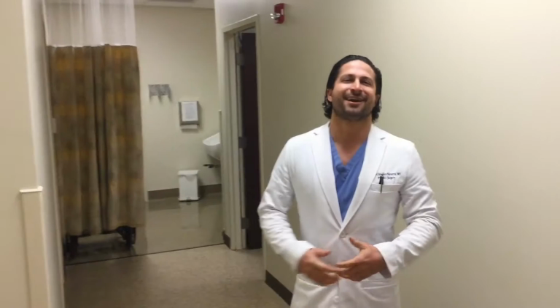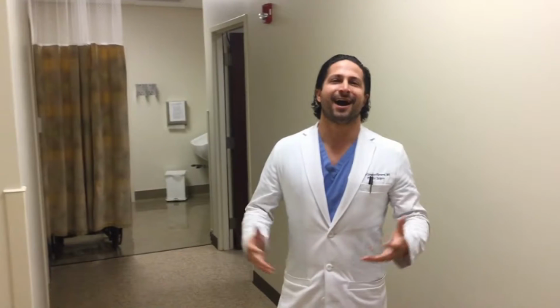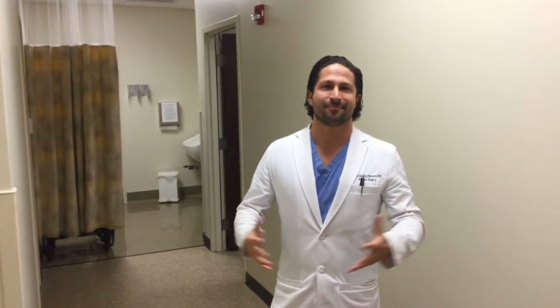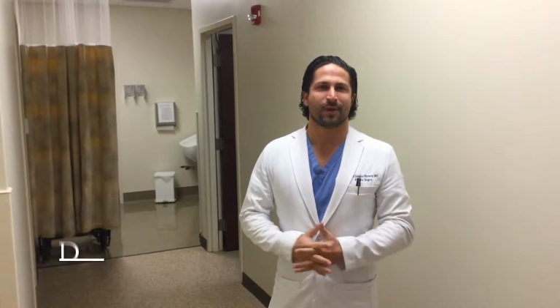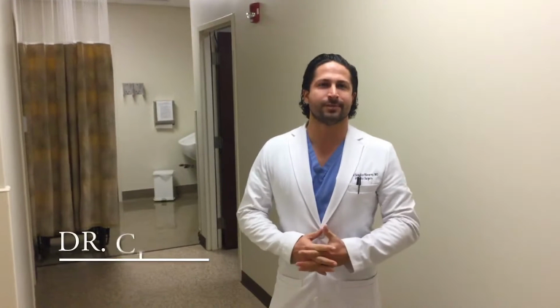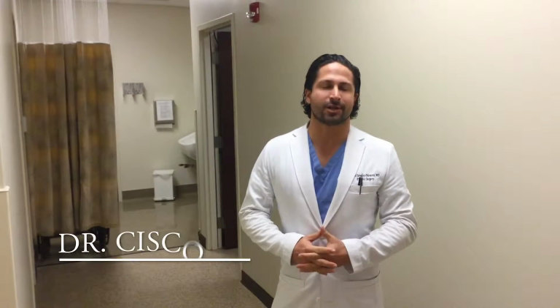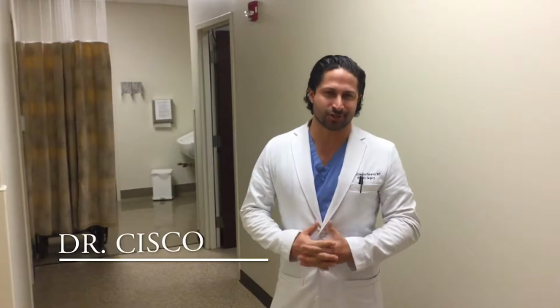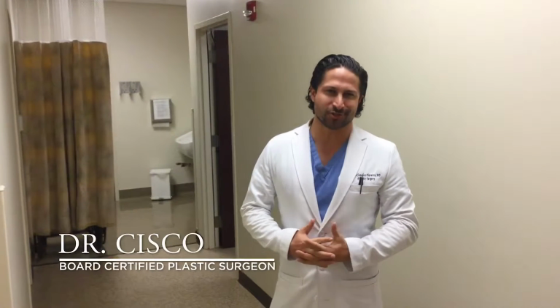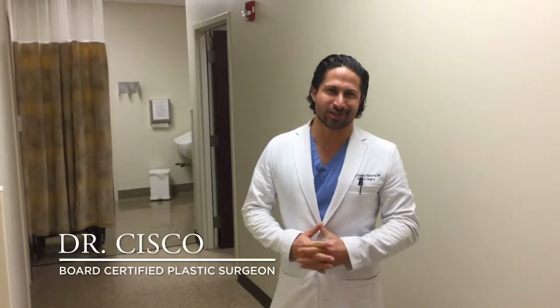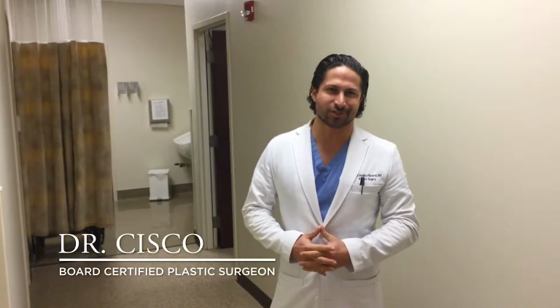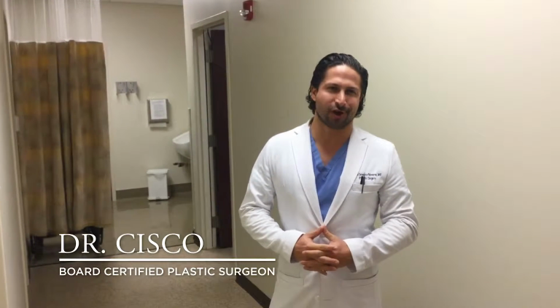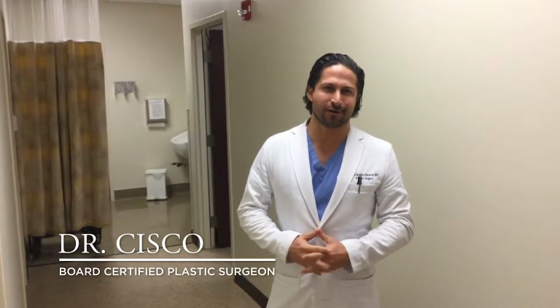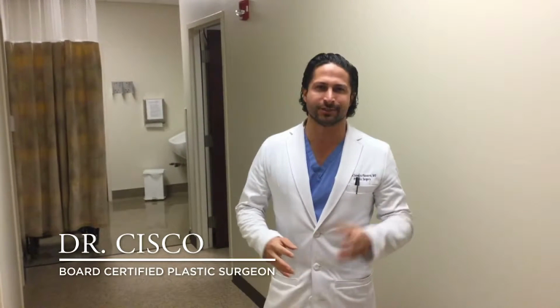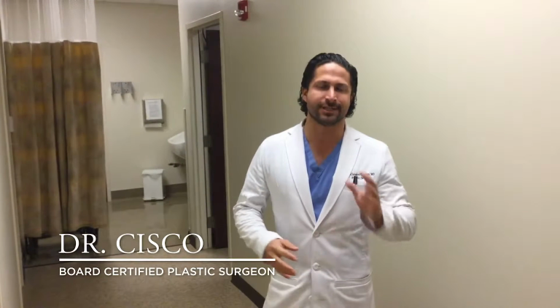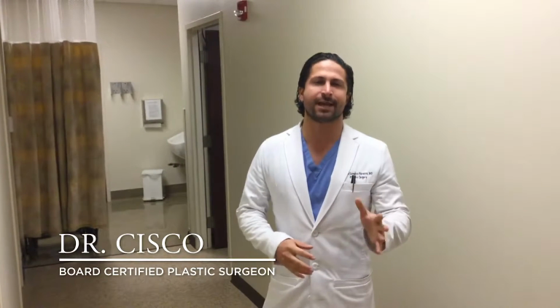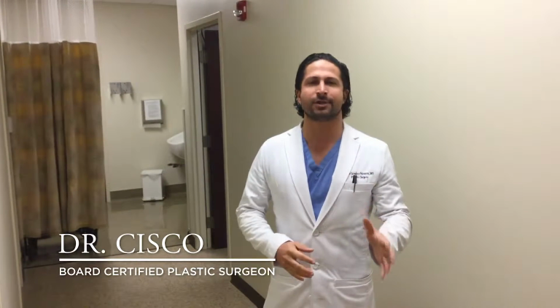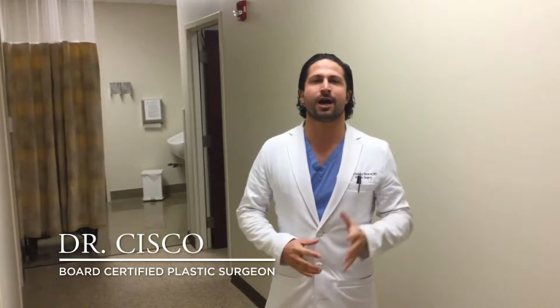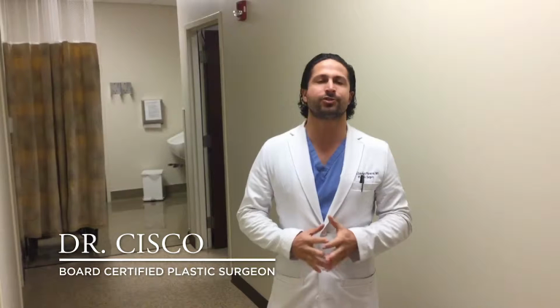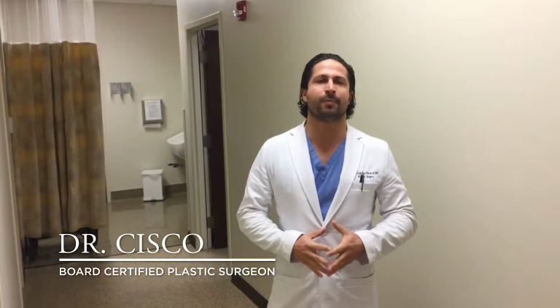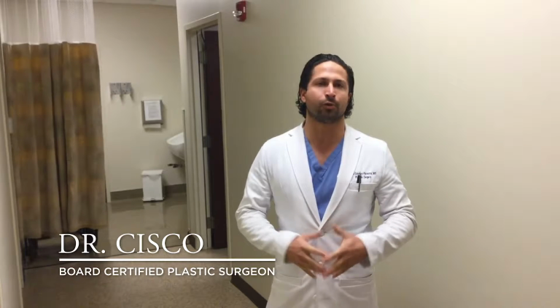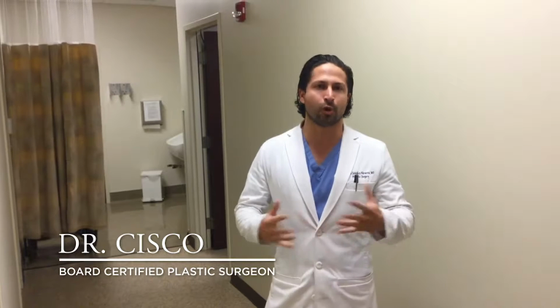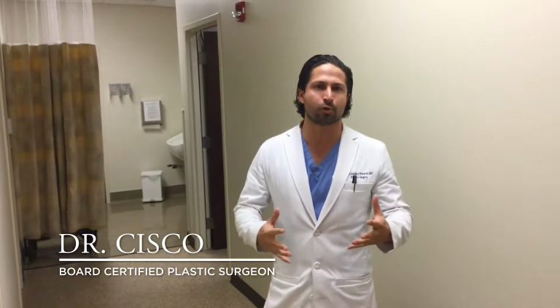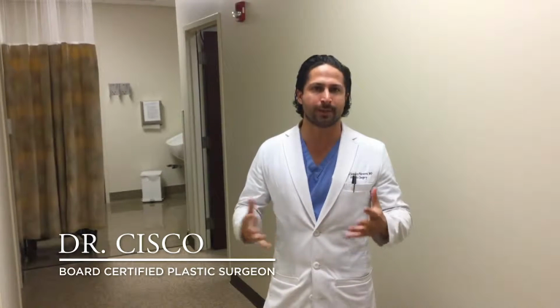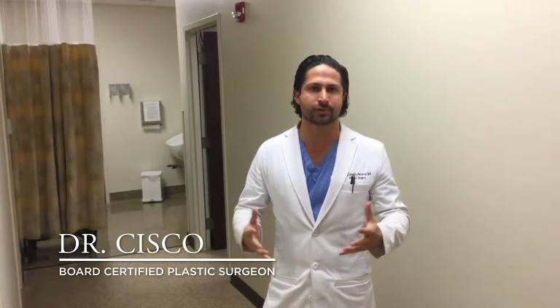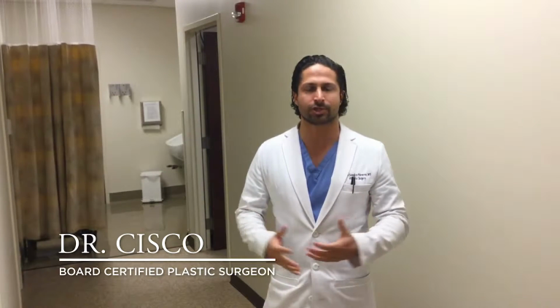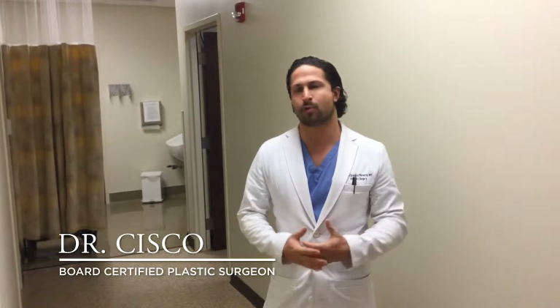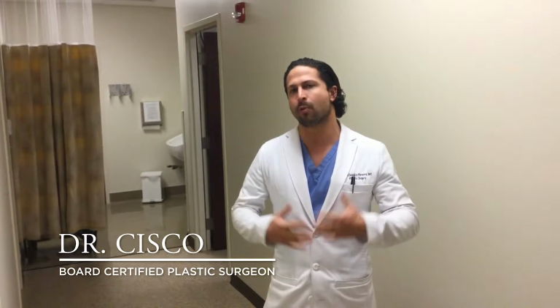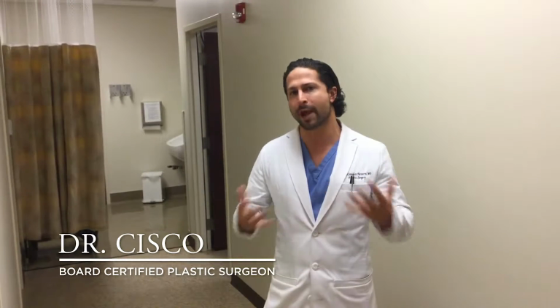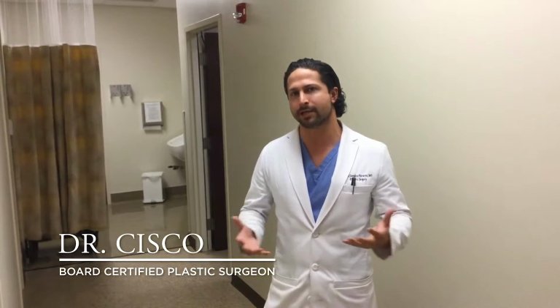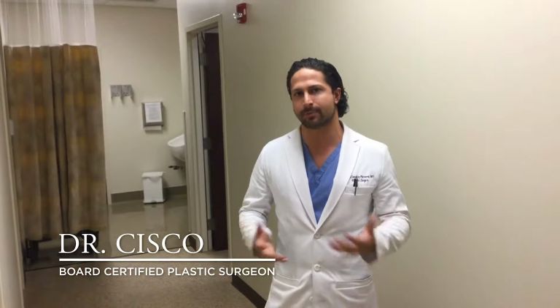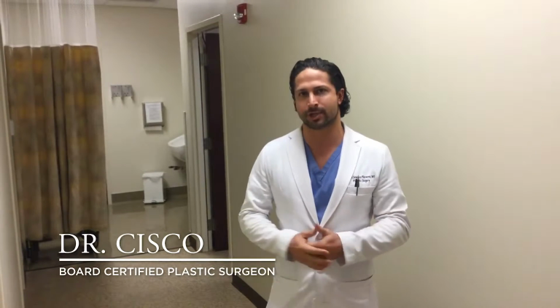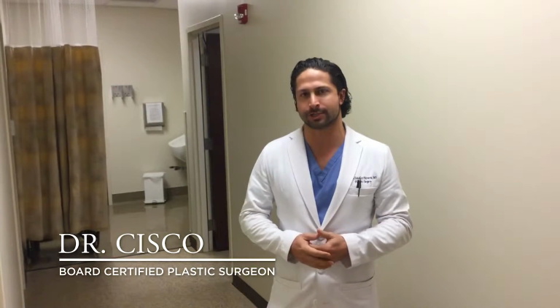Hi, my name is Dr. Cisco Sanchez Navarro, and today I'm going to talk to you about local liposuction, or awake liposuction.